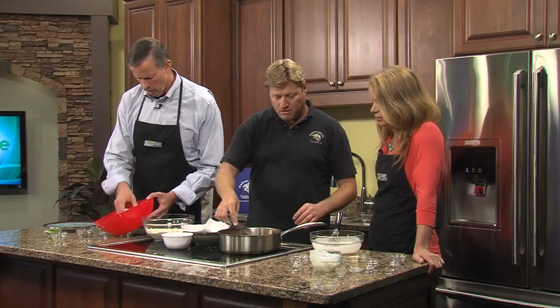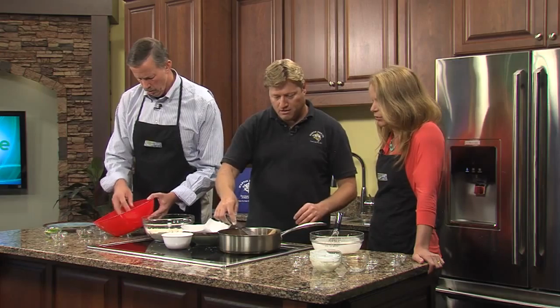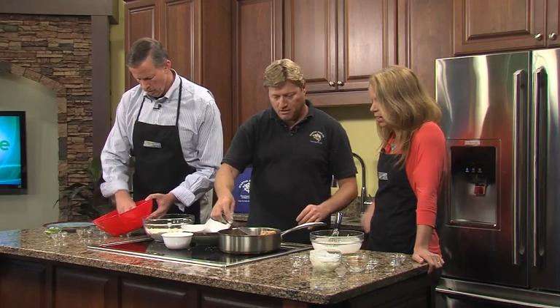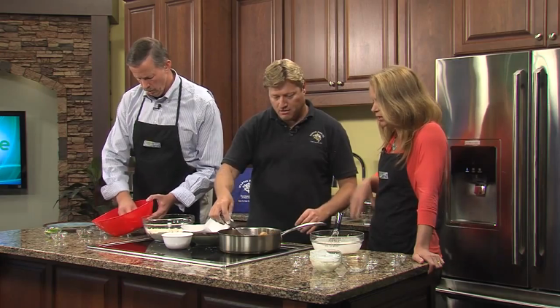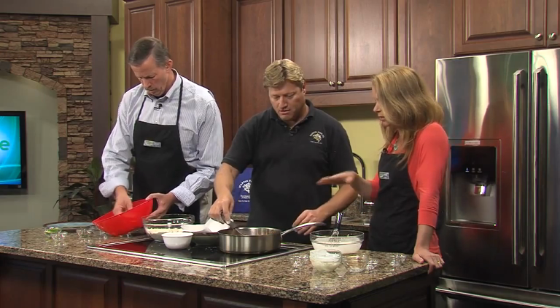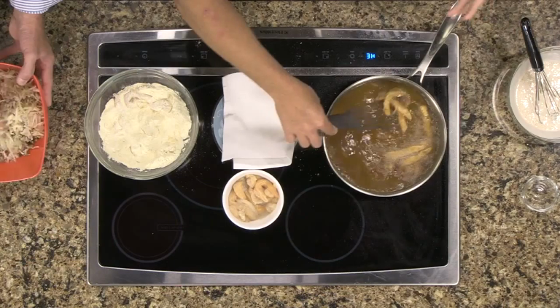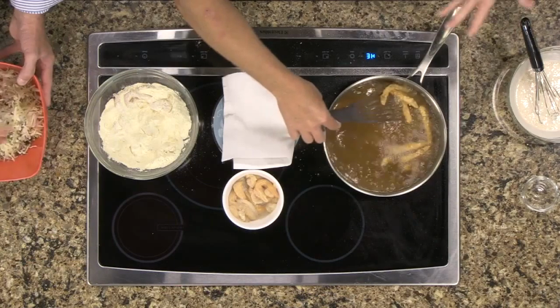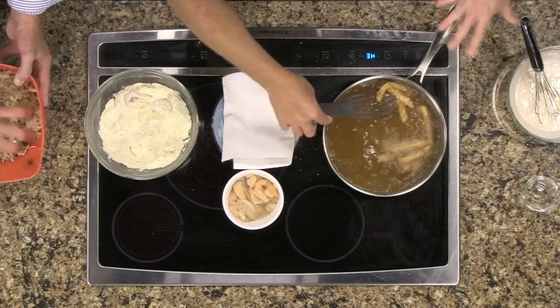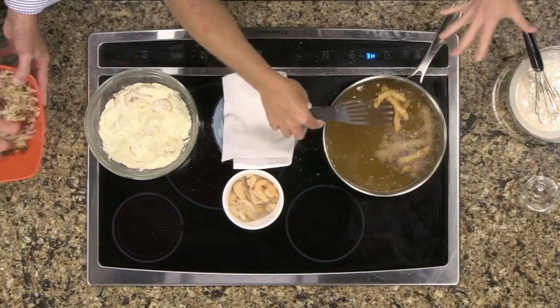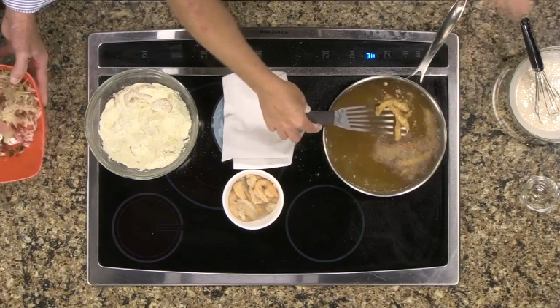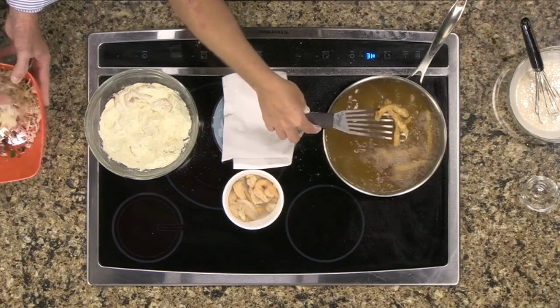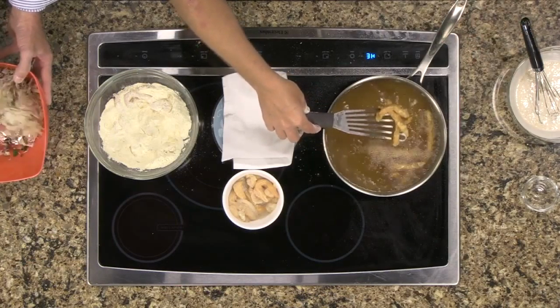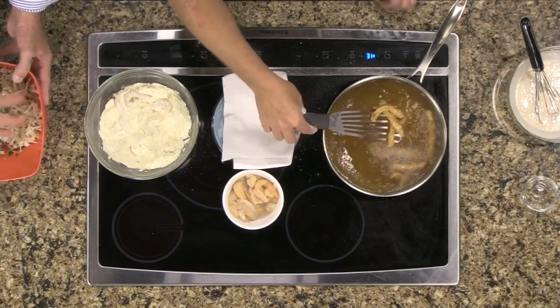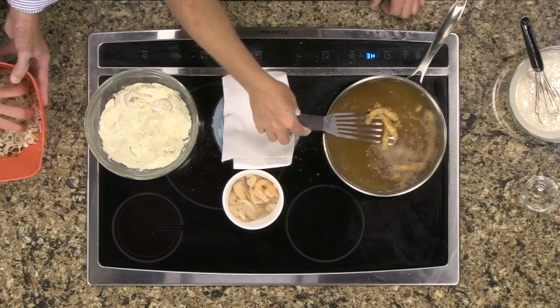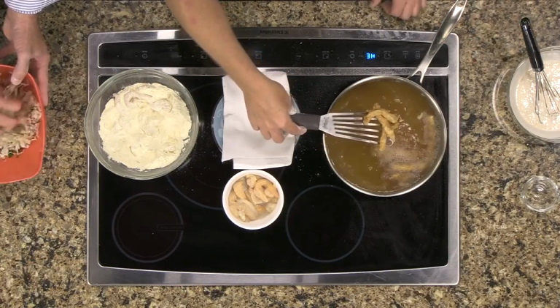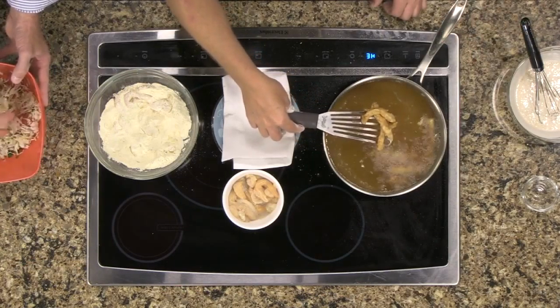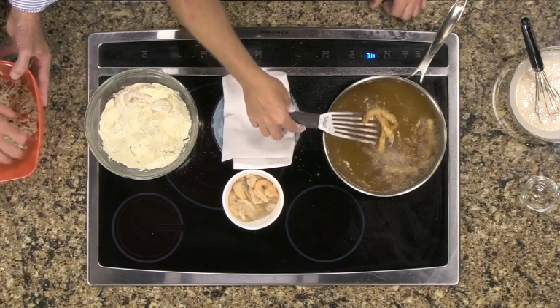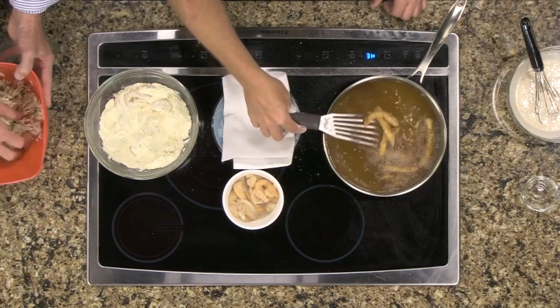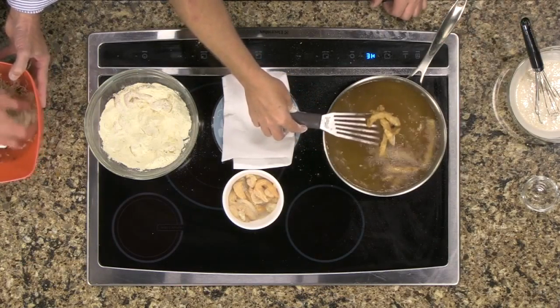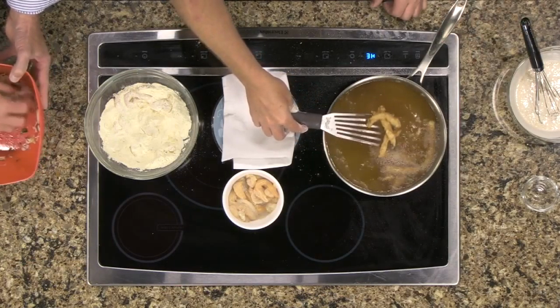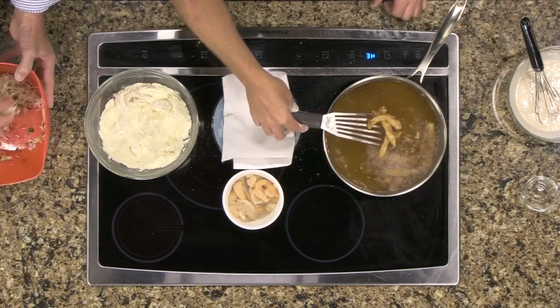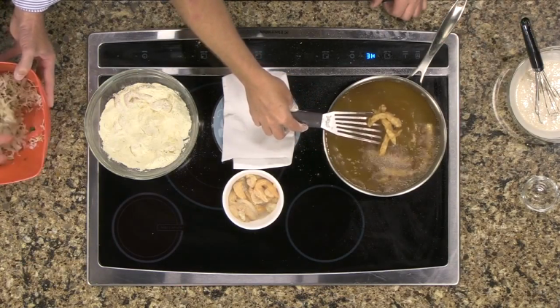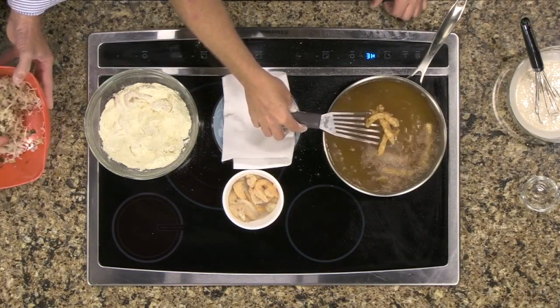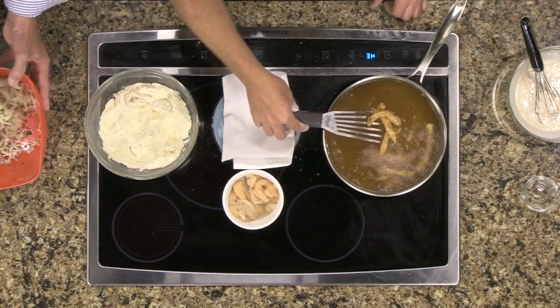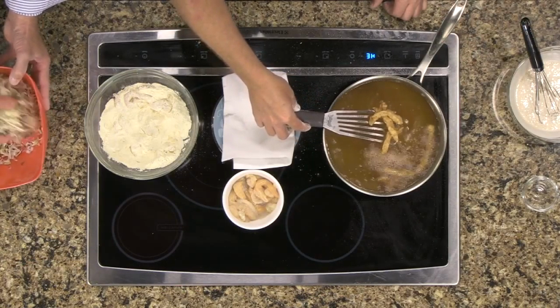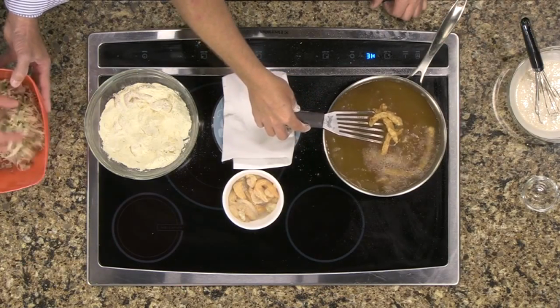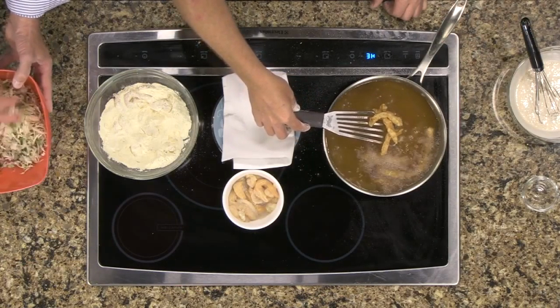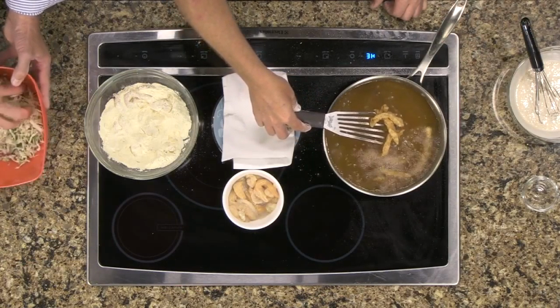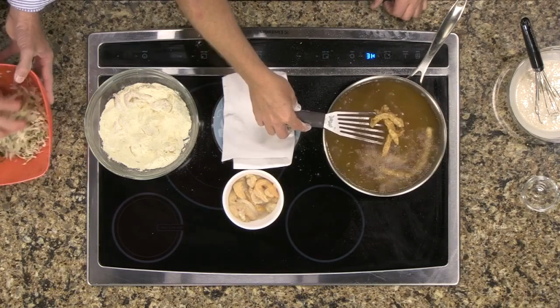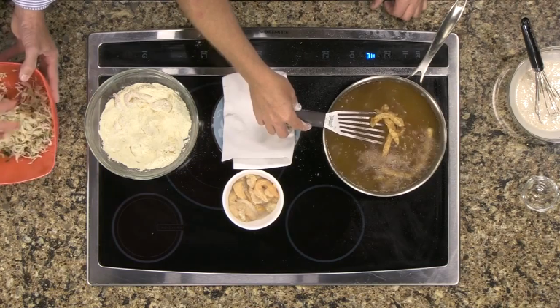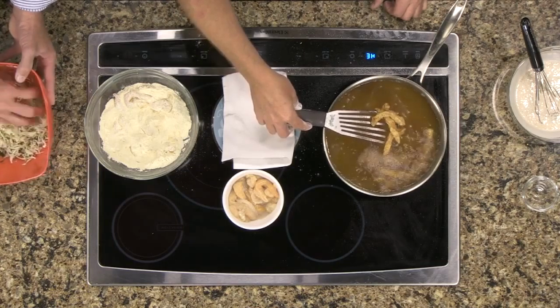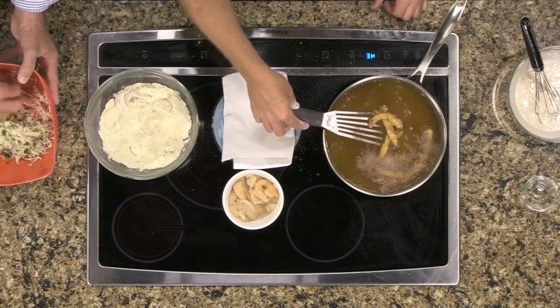How long does it take to fry? About two to three minutes. It doesn't take very long if the oil is really hot.